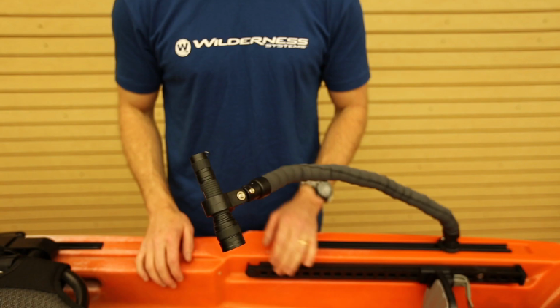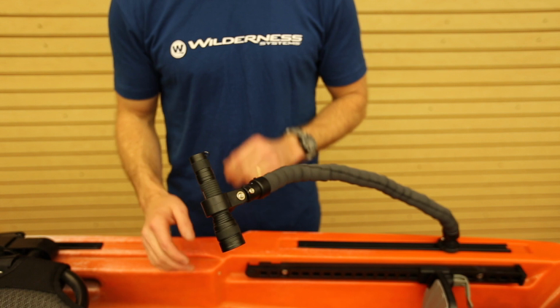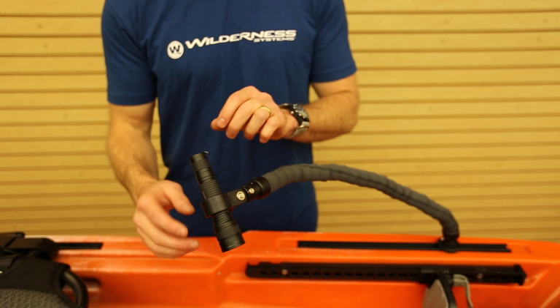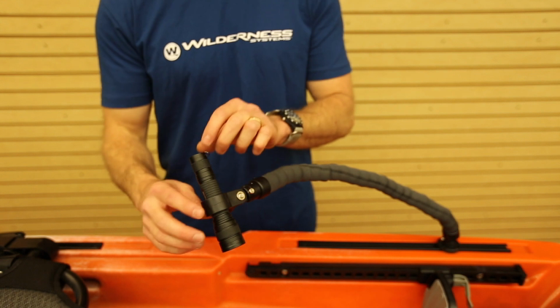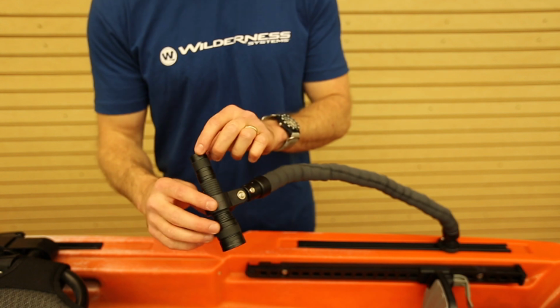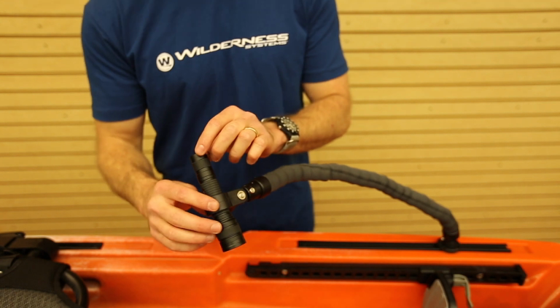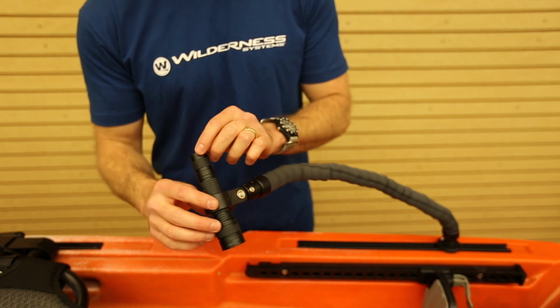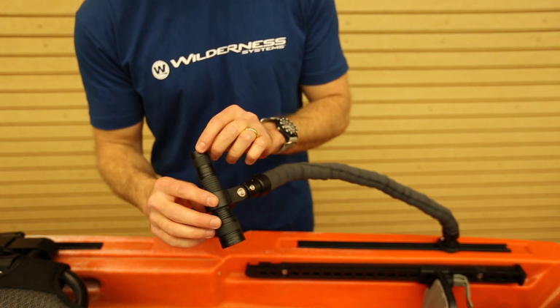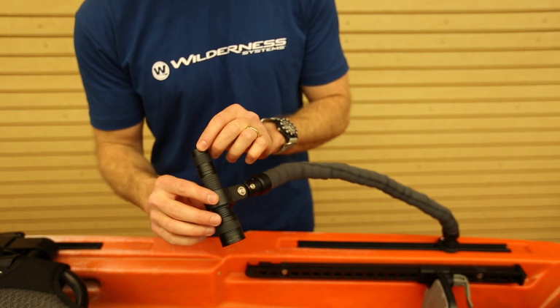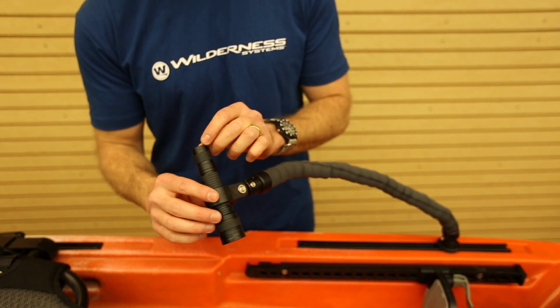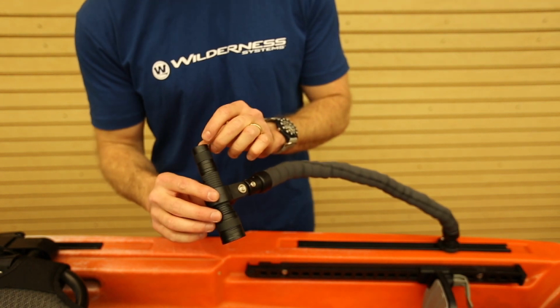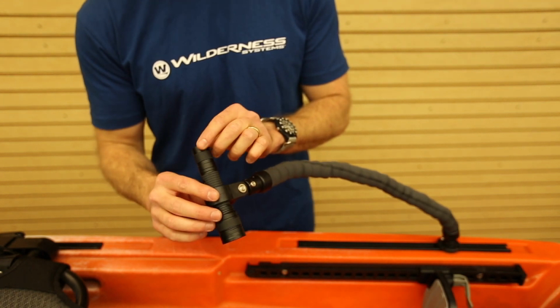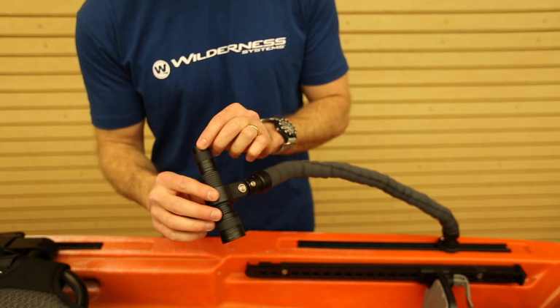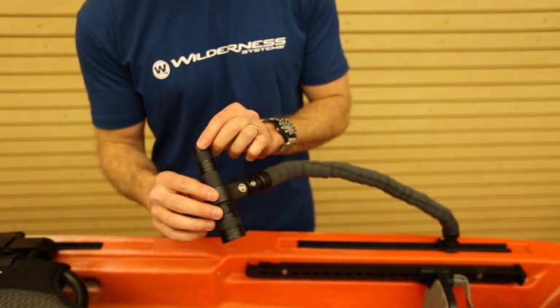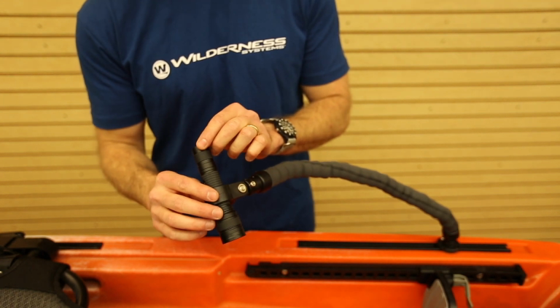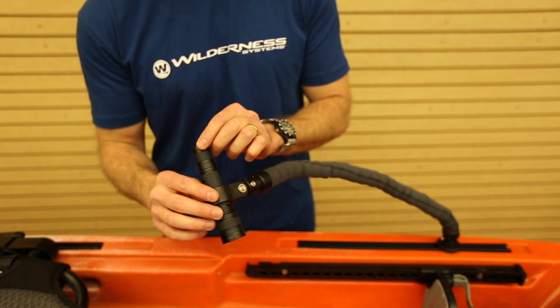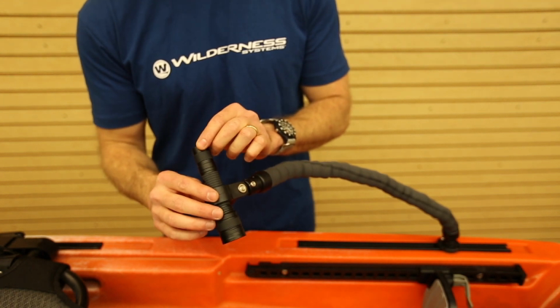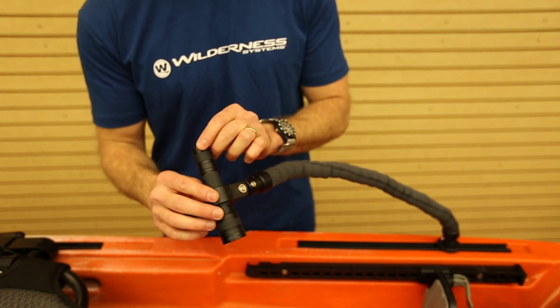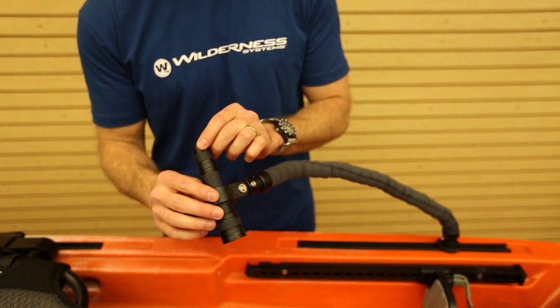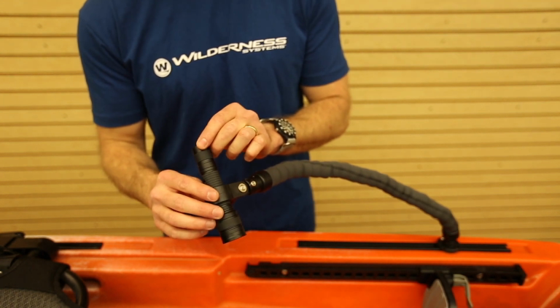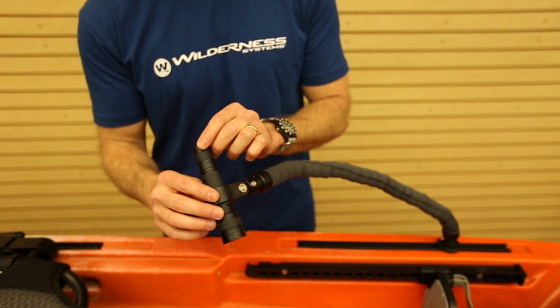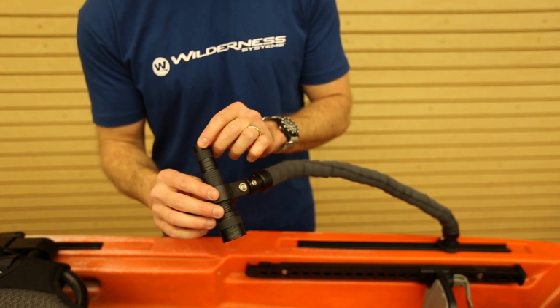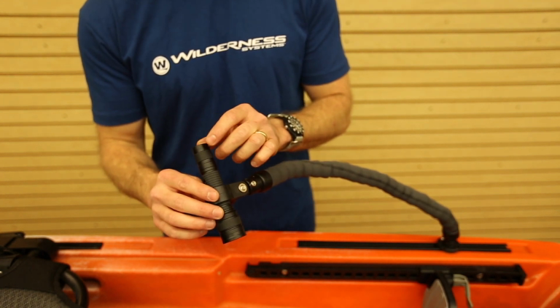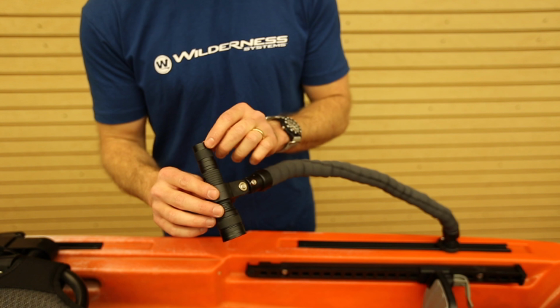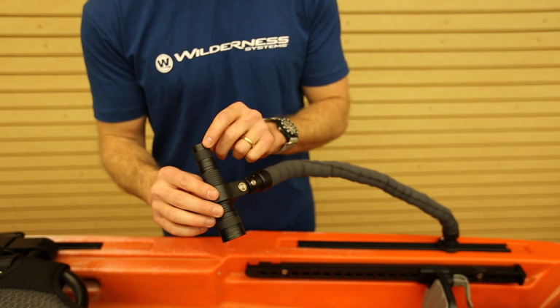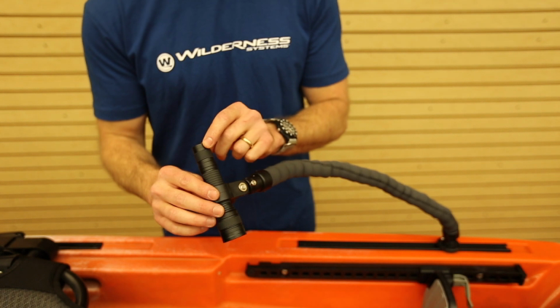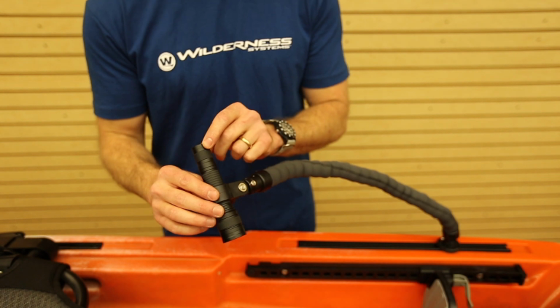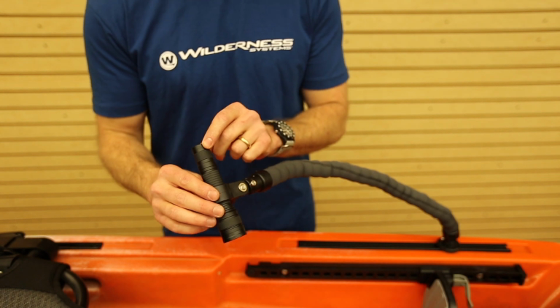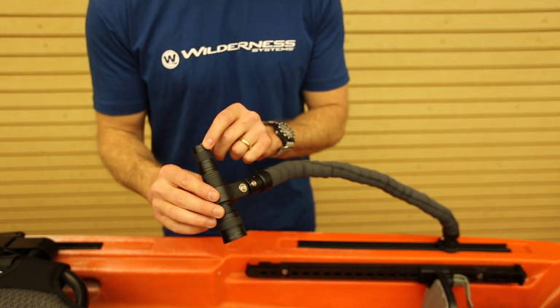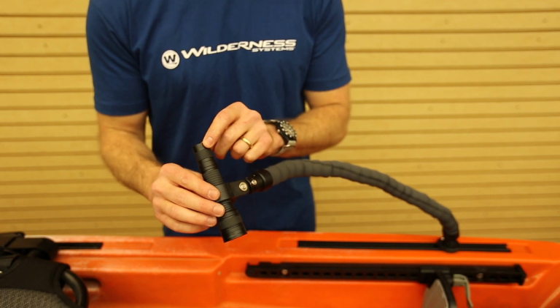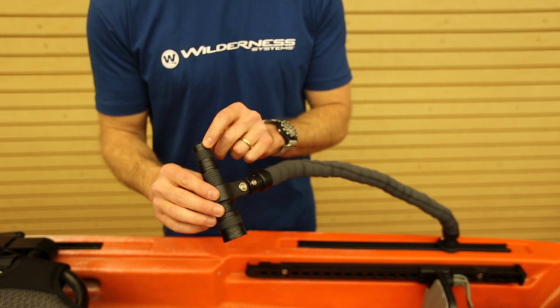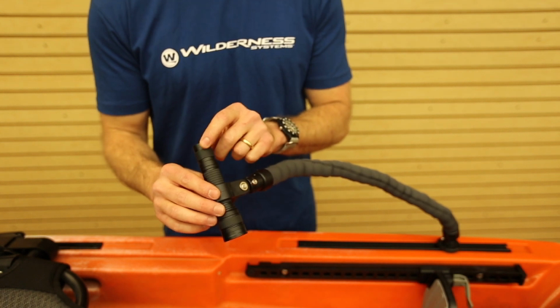The construction of the light is a super durable anodized aluminum casing which protects the inside element from the elements.